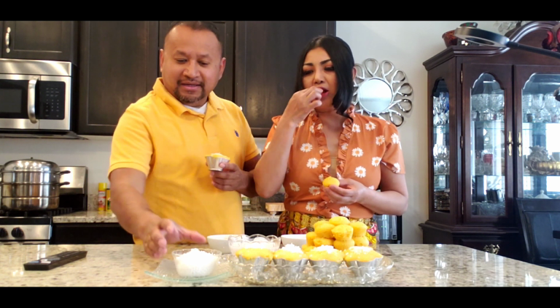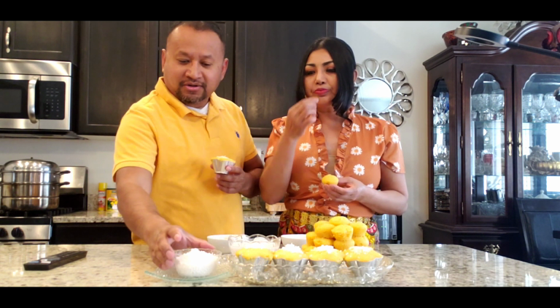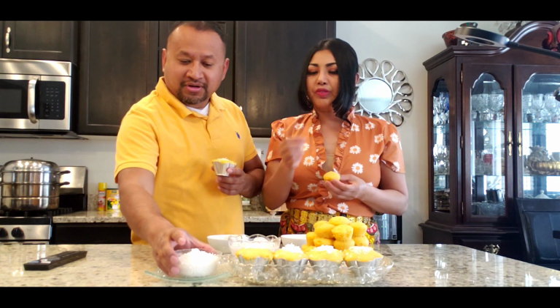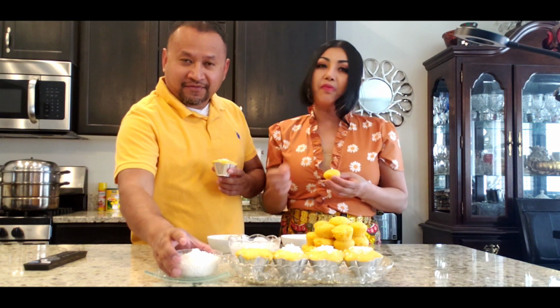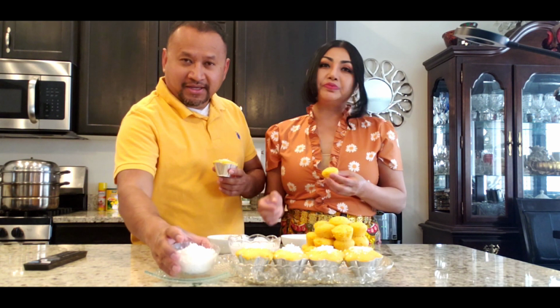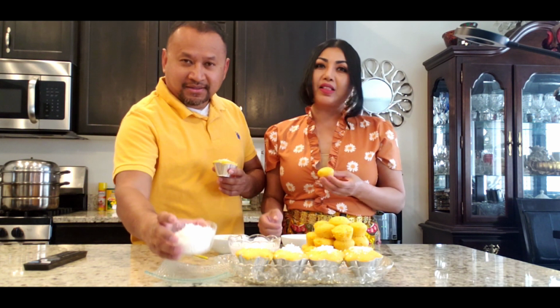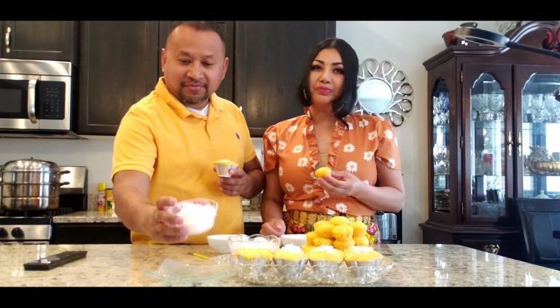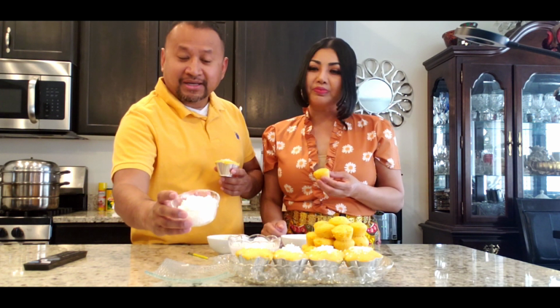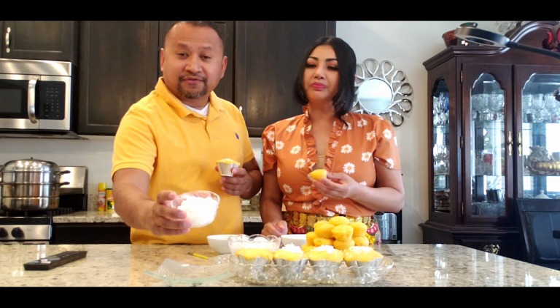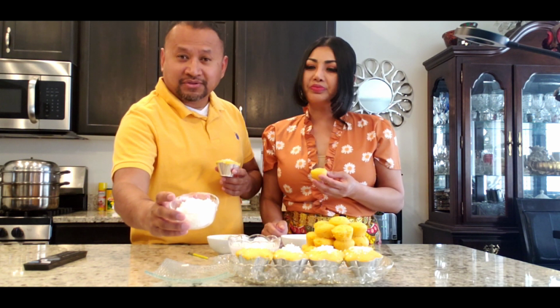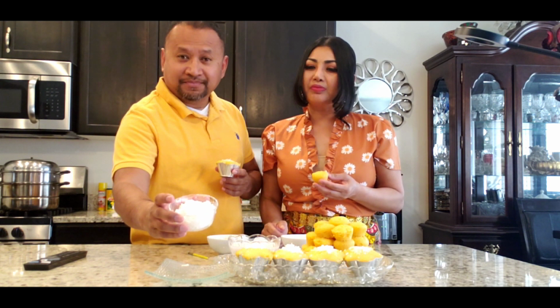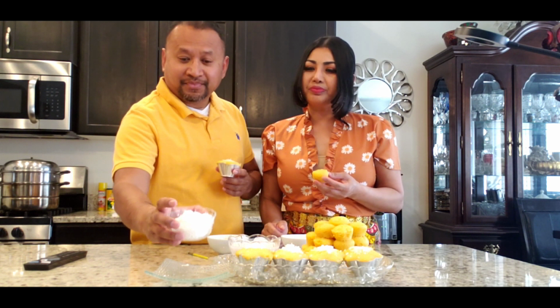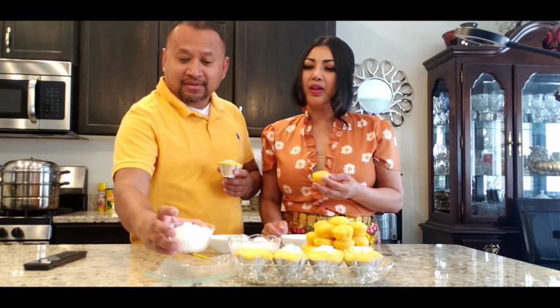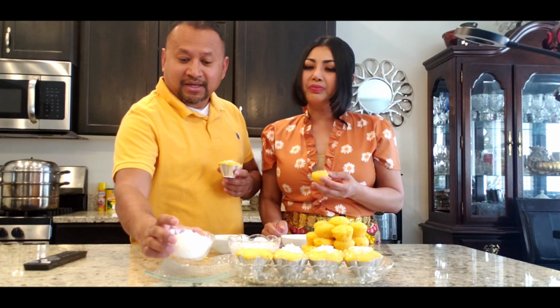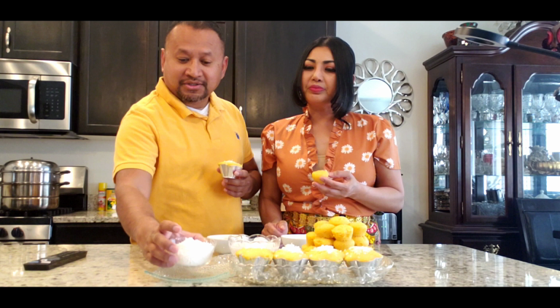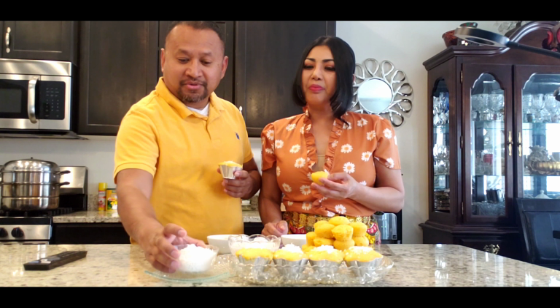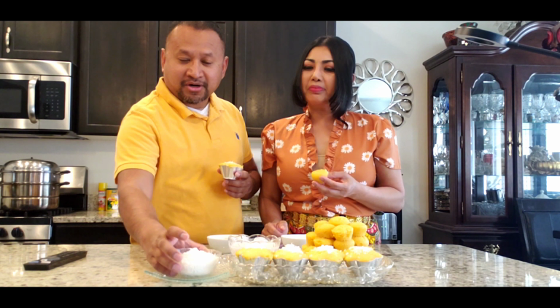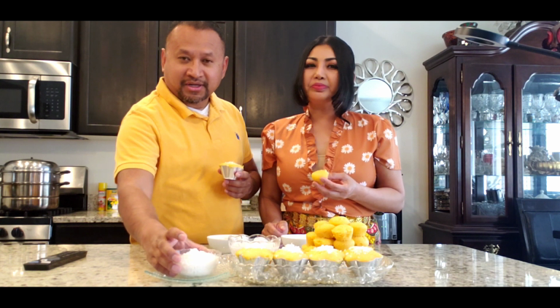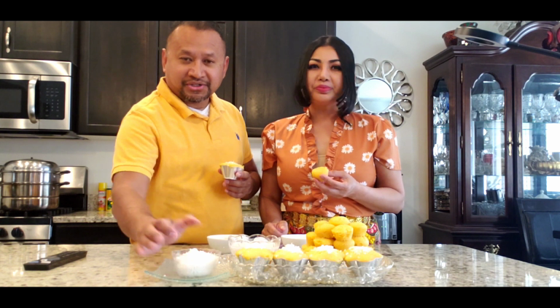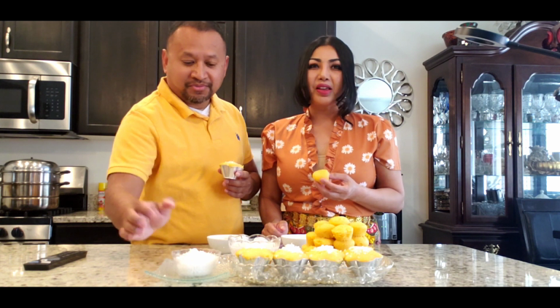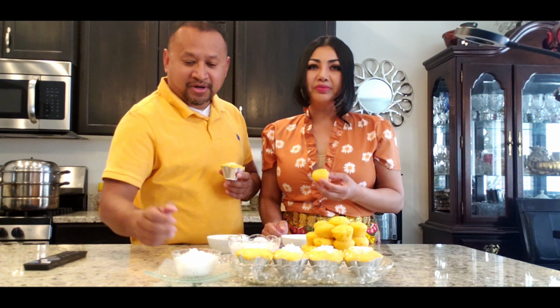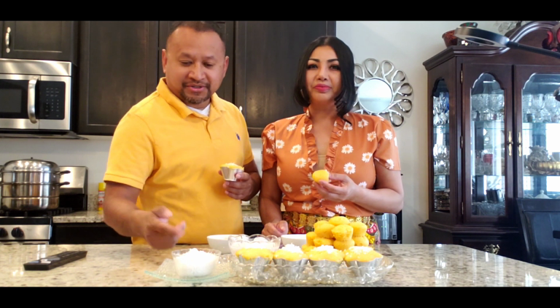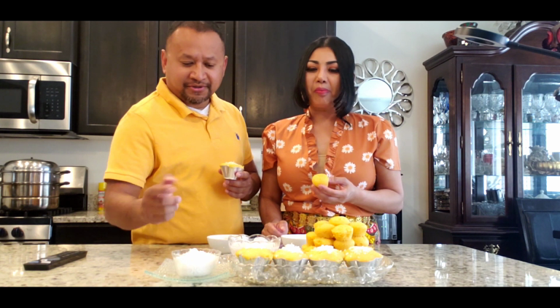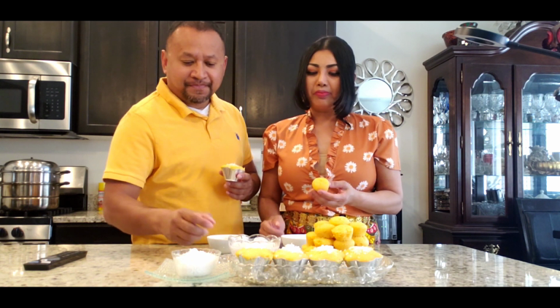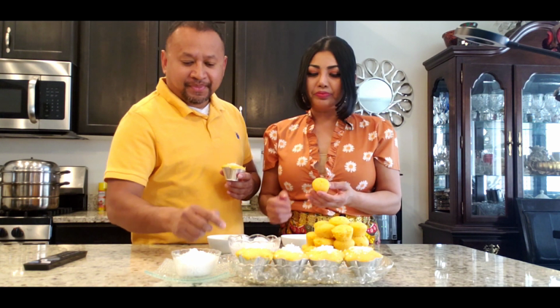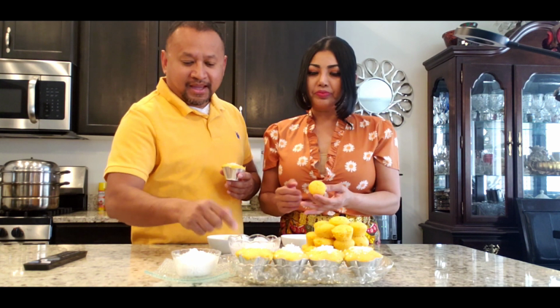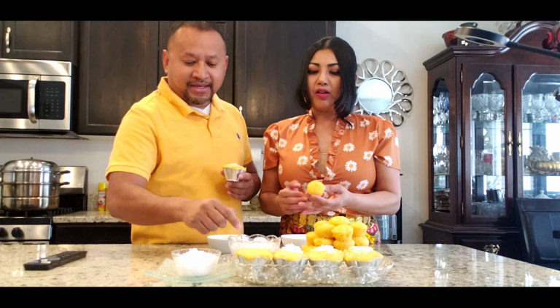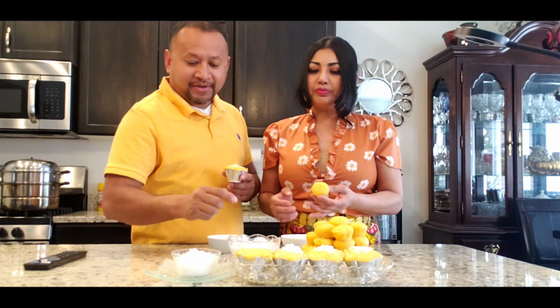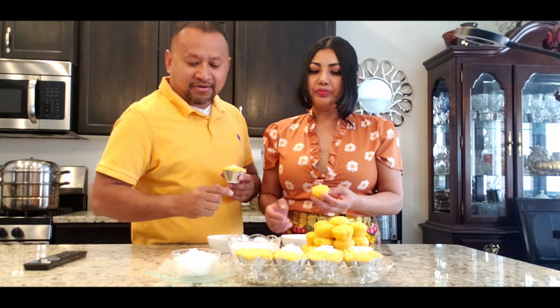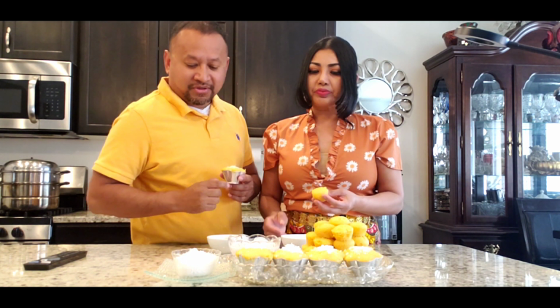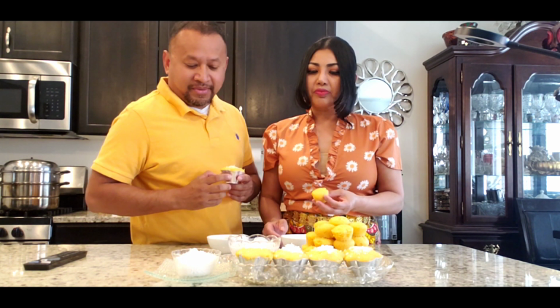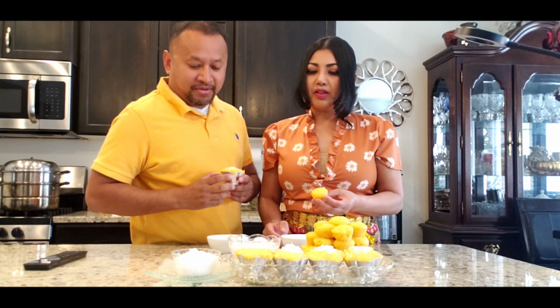So we've got coconut flakes — it's frozen and available at a supermarket, Asian supermarket or so. And then we've got coconut milk.